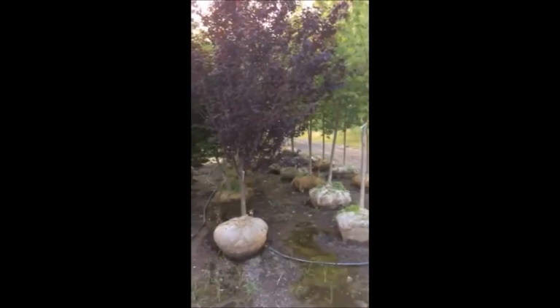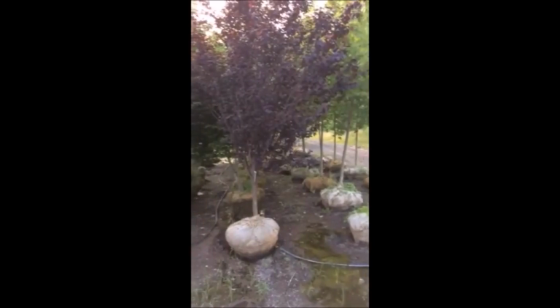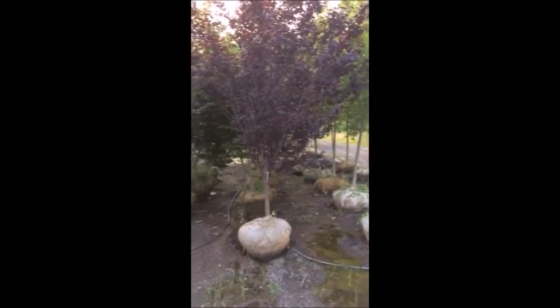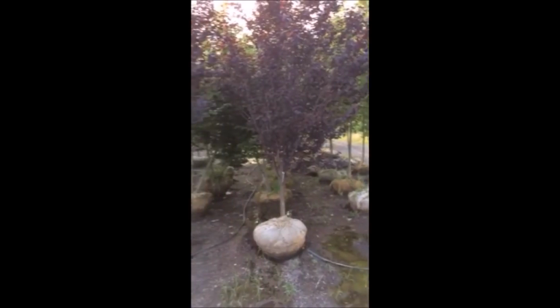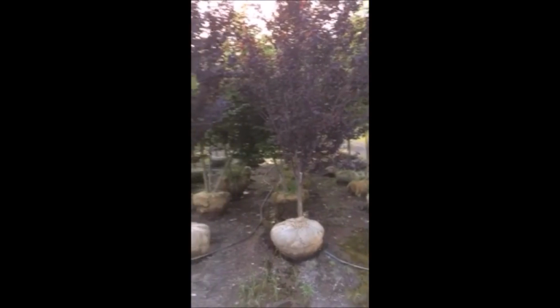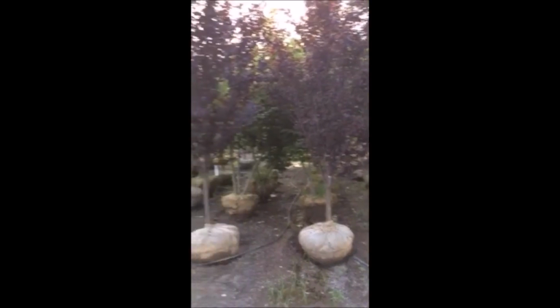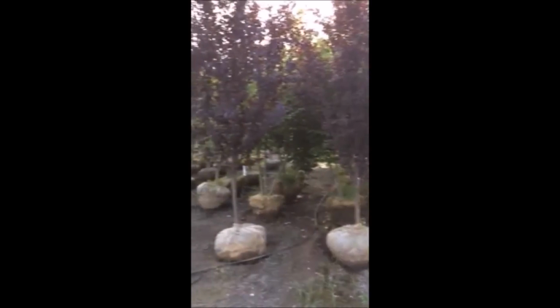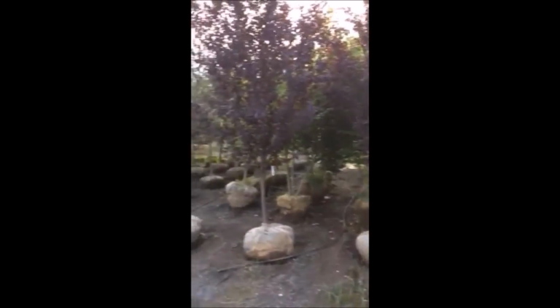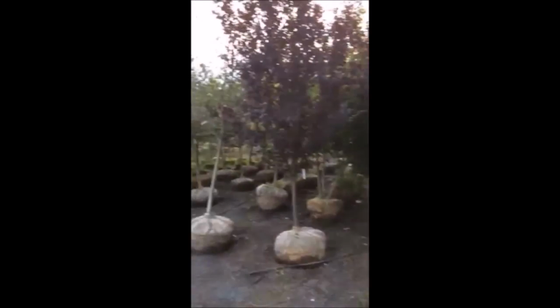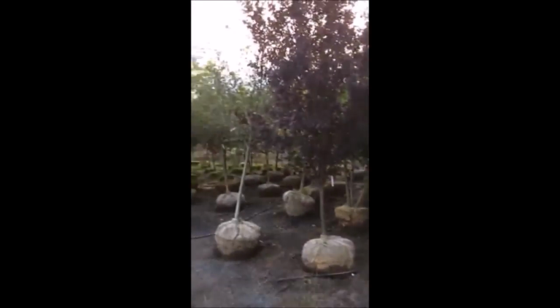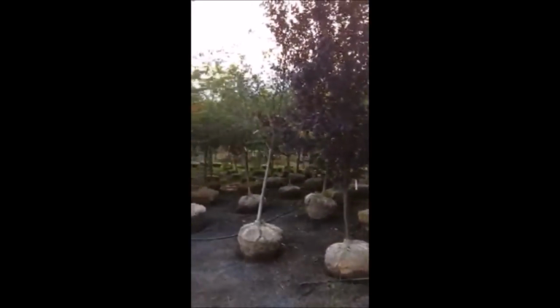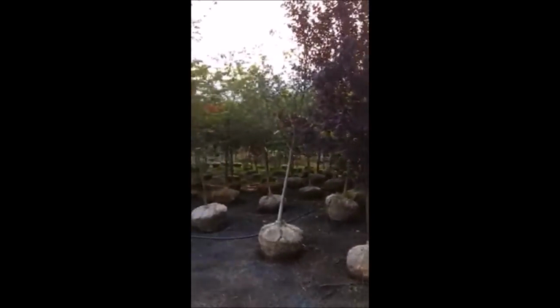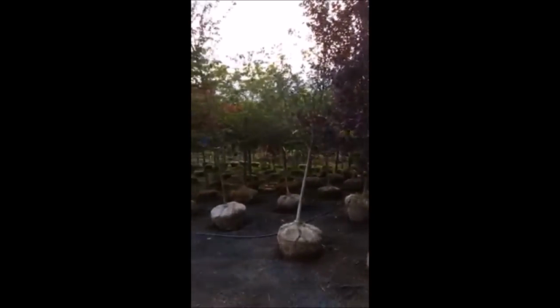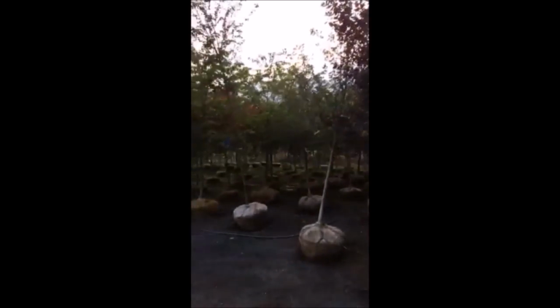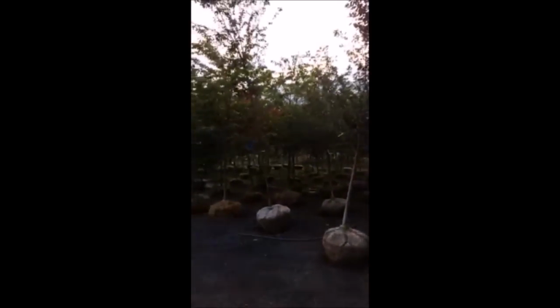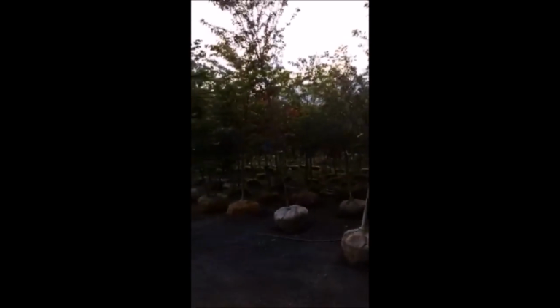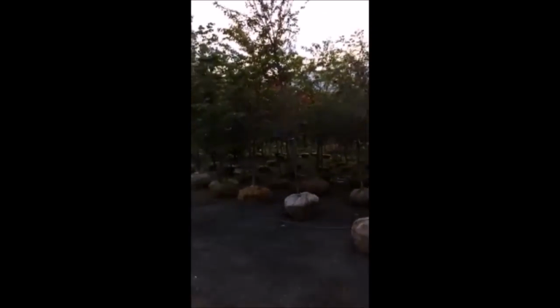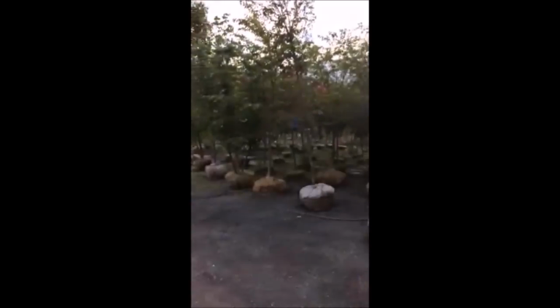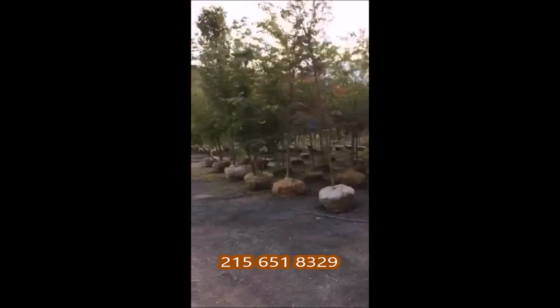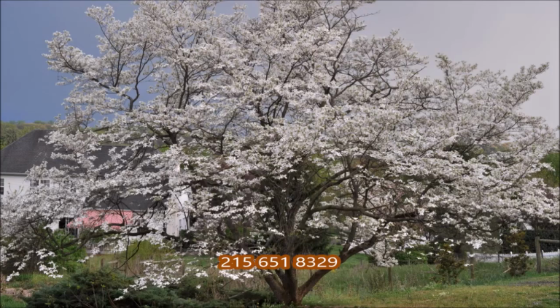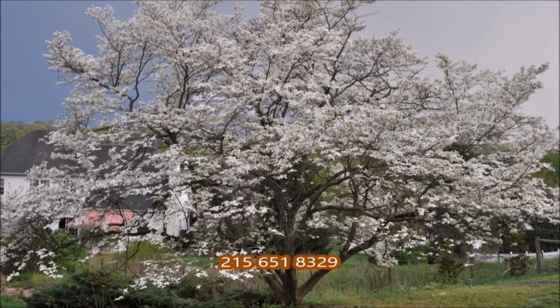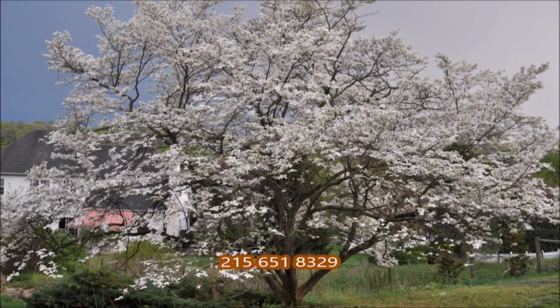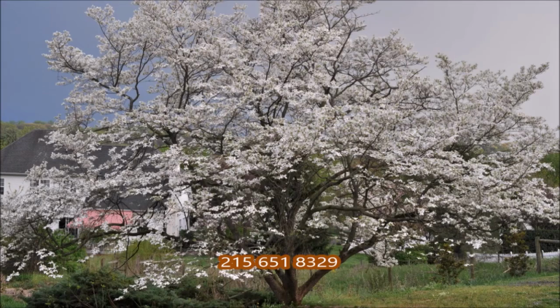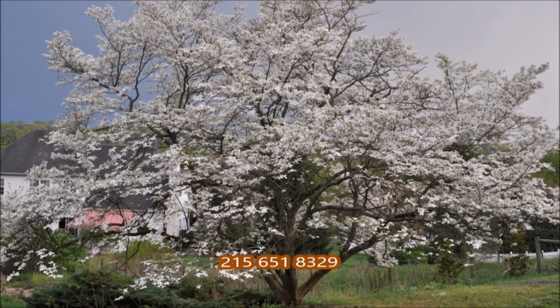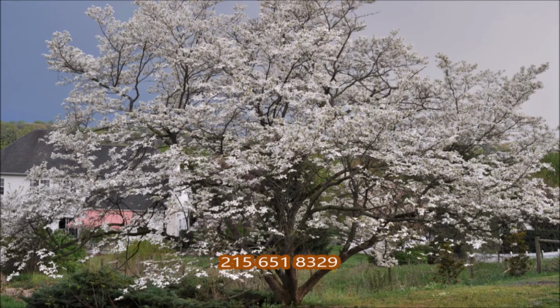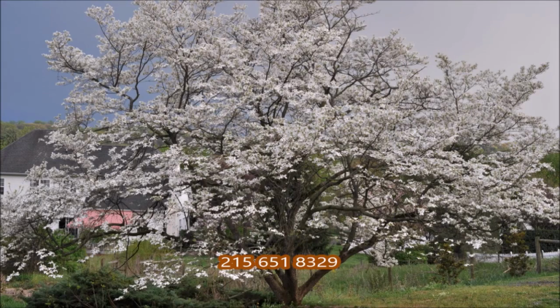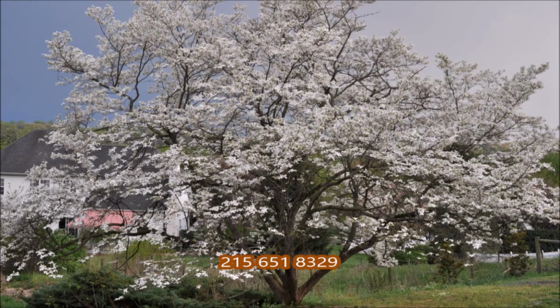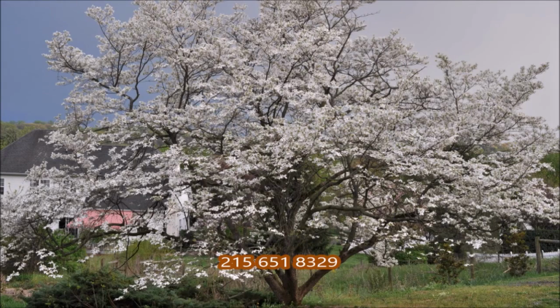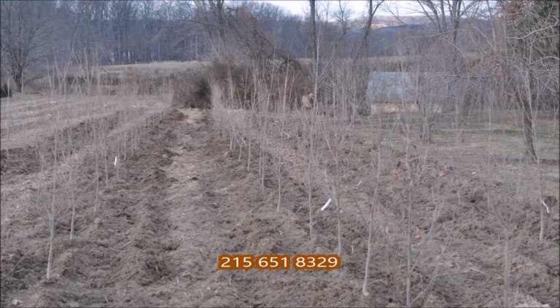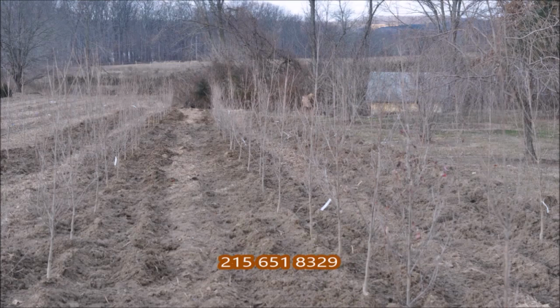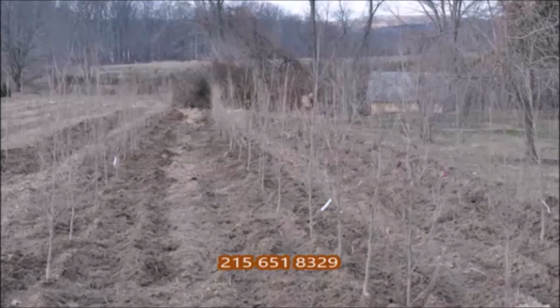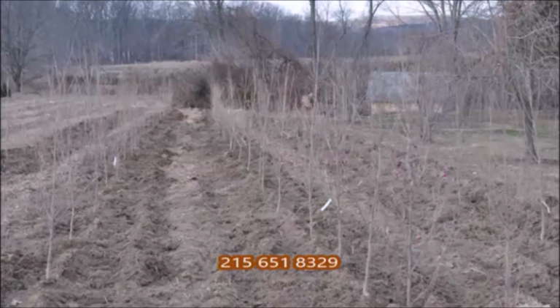This video is brought to you by Highland Hill Farm, a grower of large trees and shrubs in Fountainville, PA.